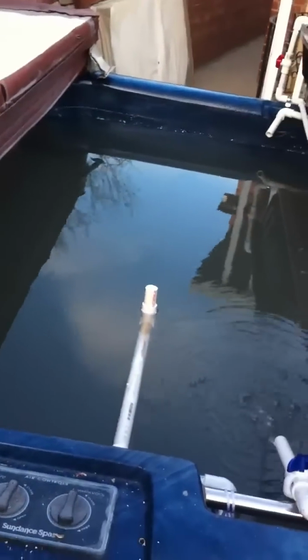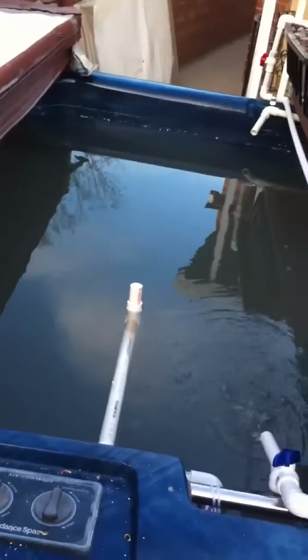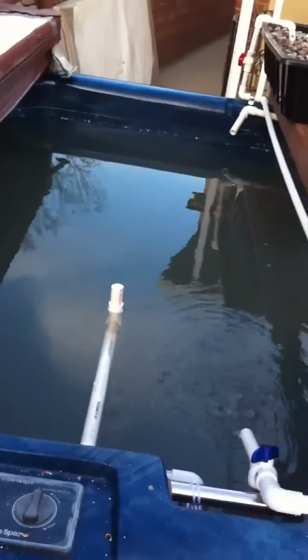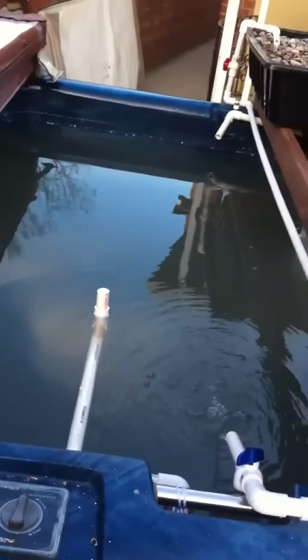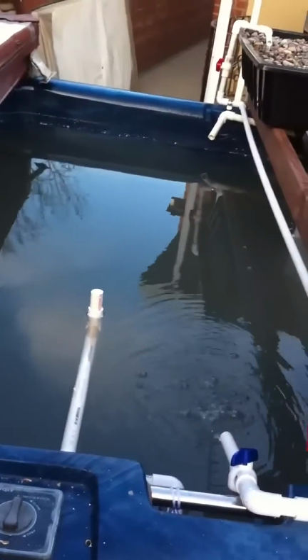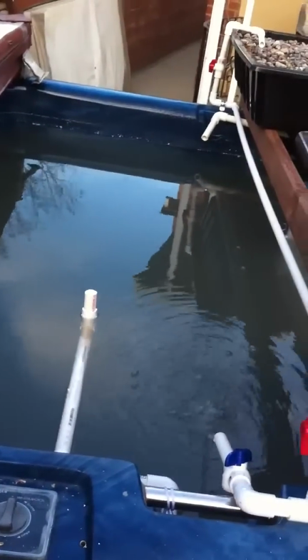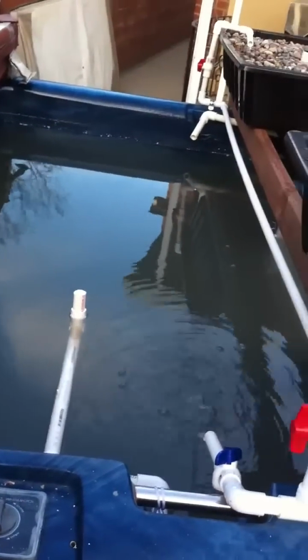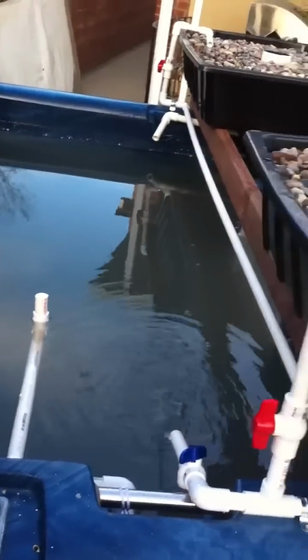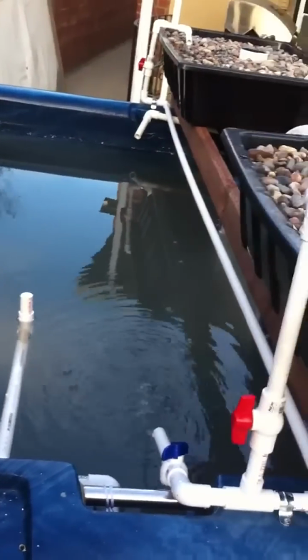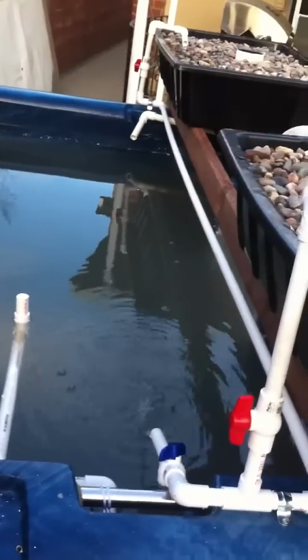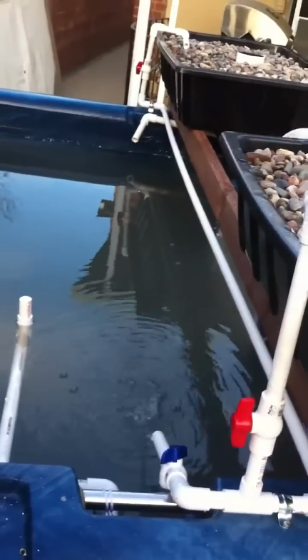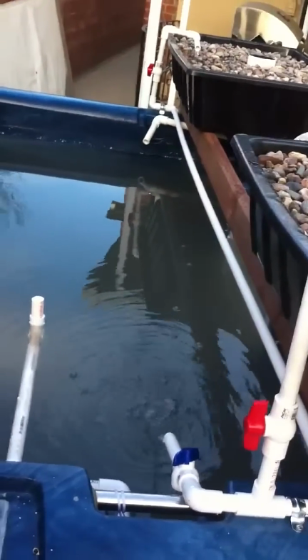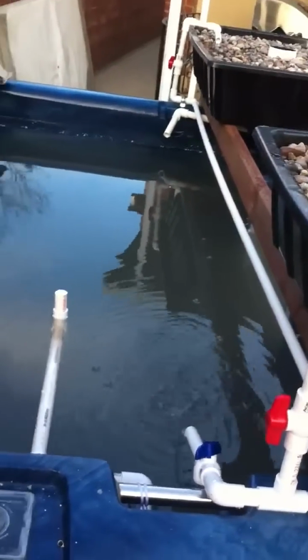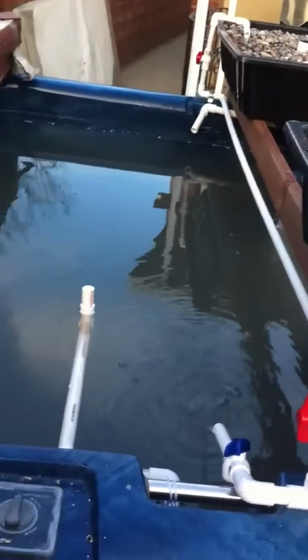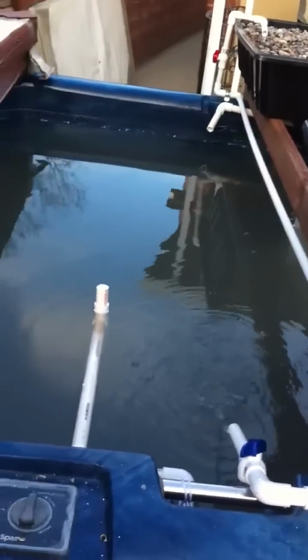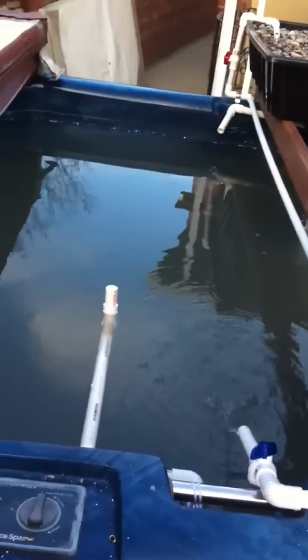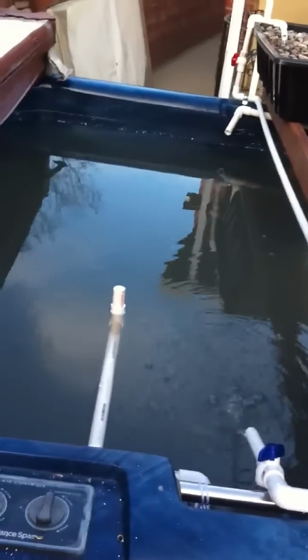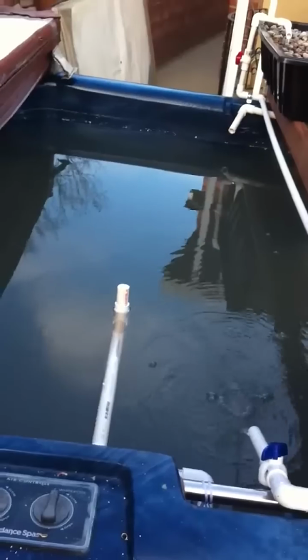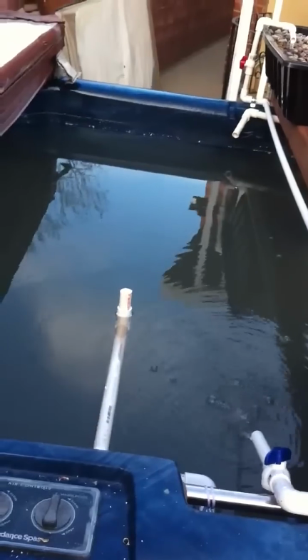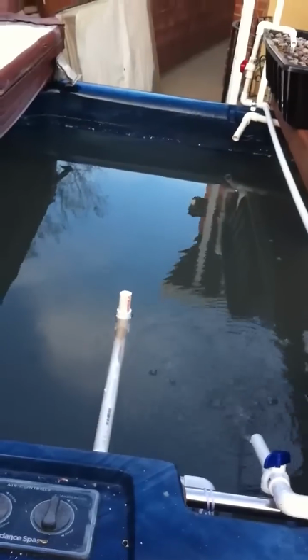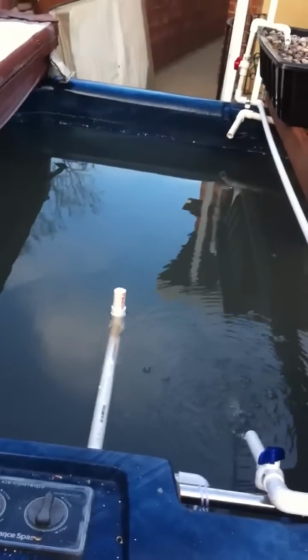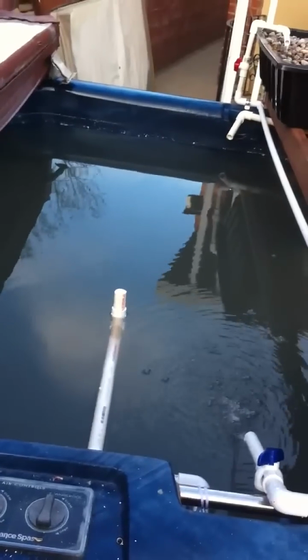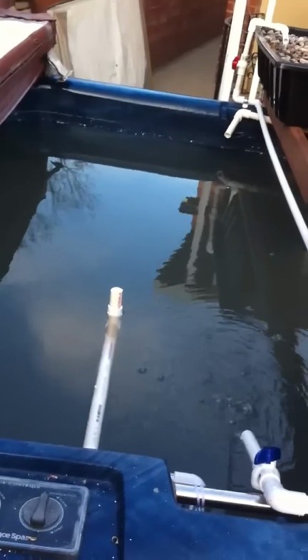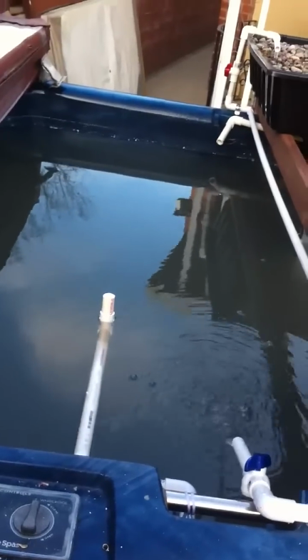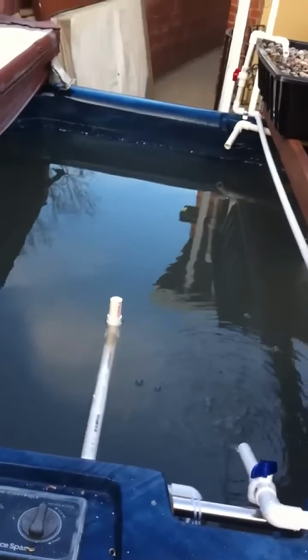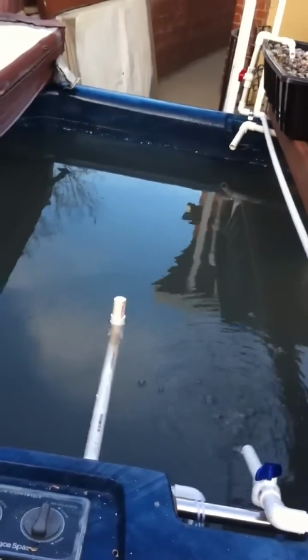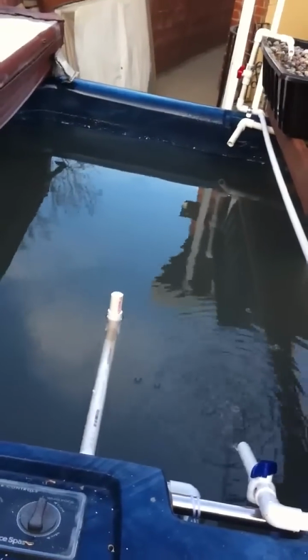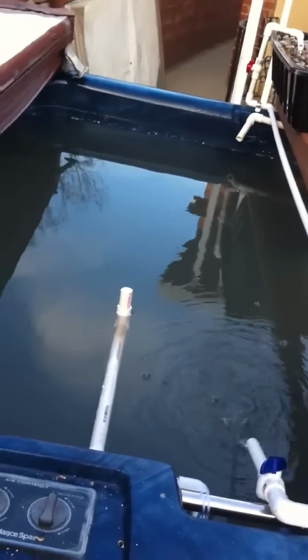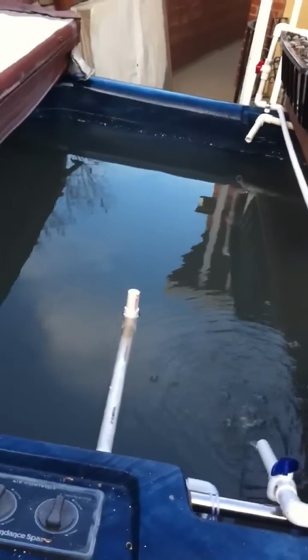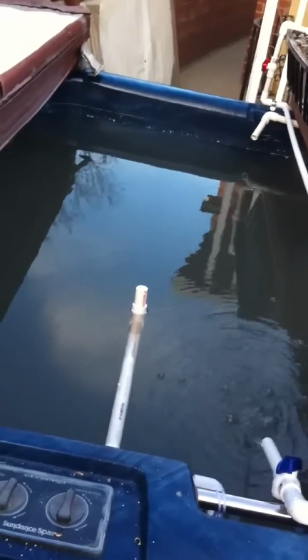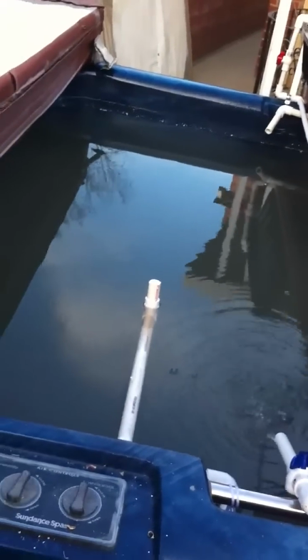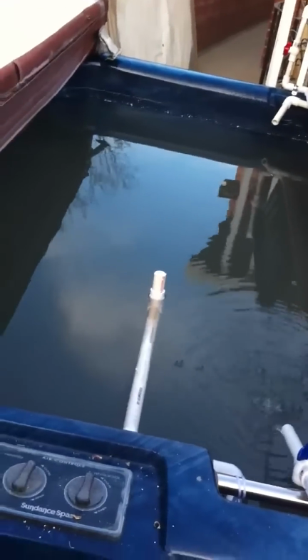The water is really cloudy right now because I just added the rocks last night and they're sort of washing themselves out right now.